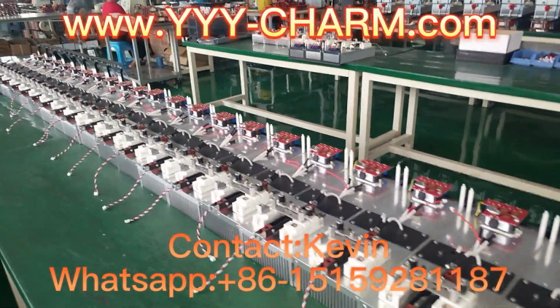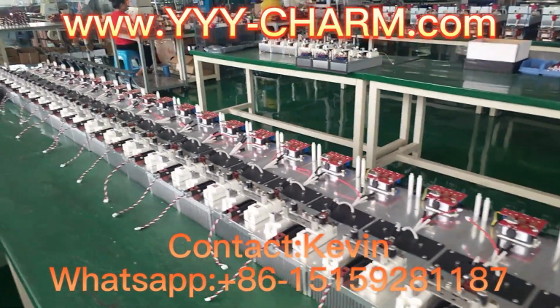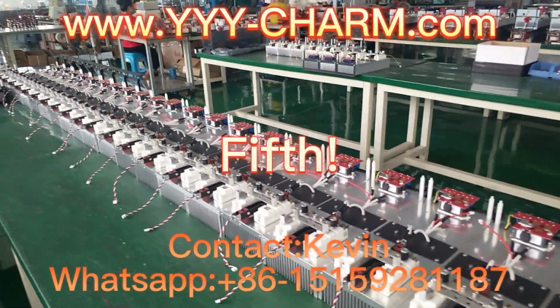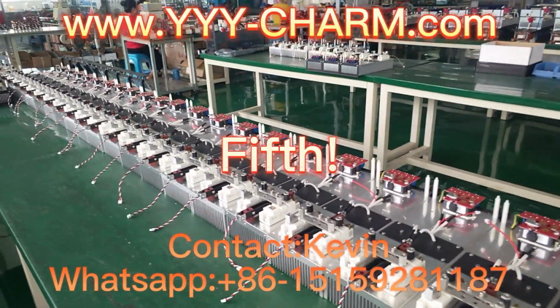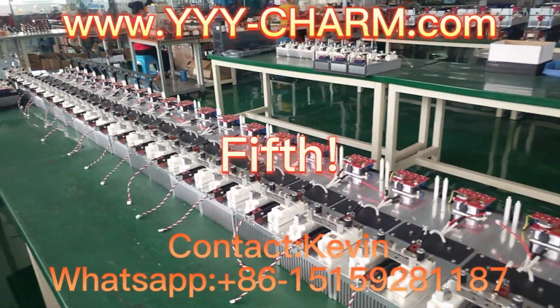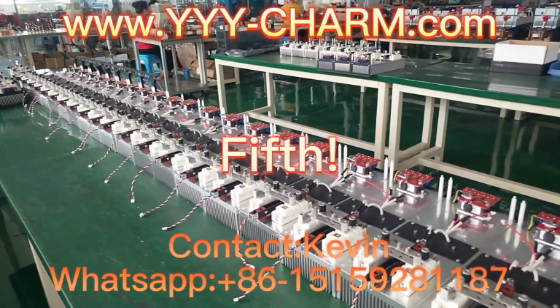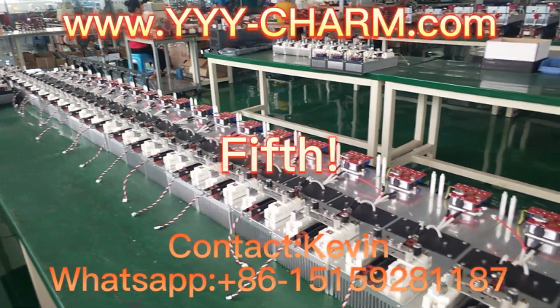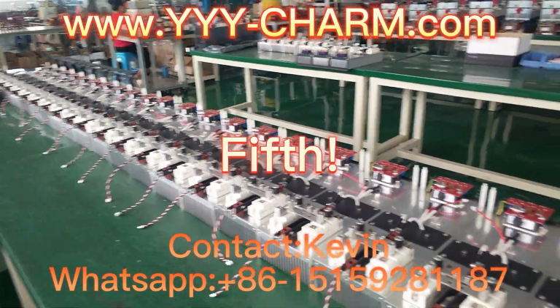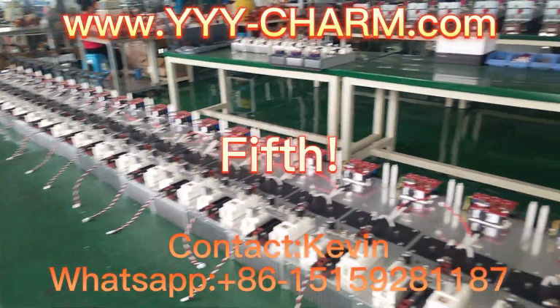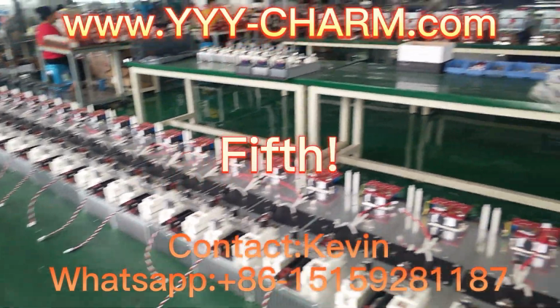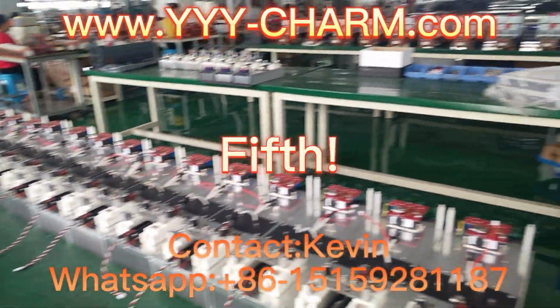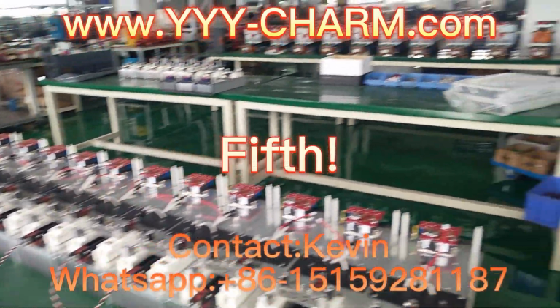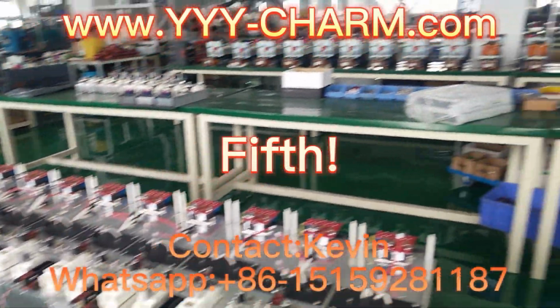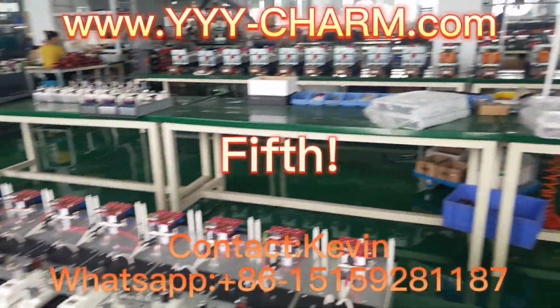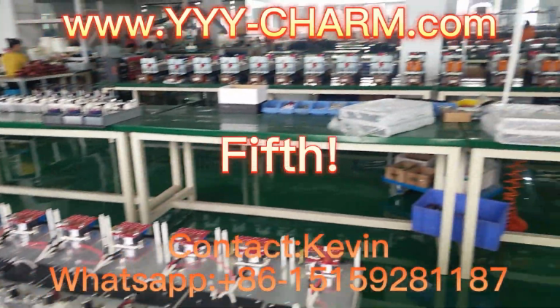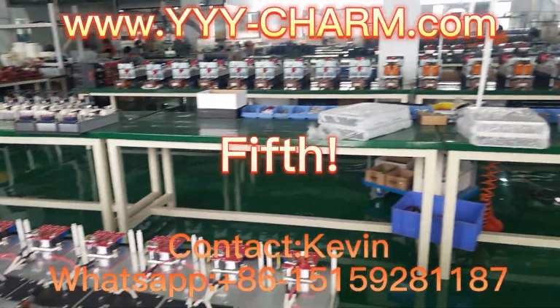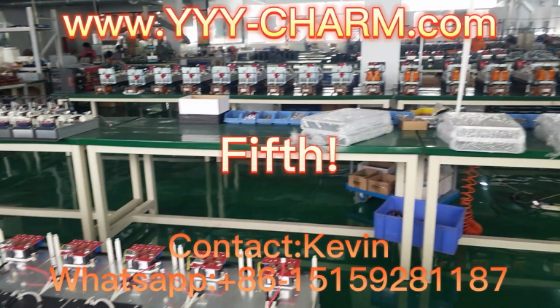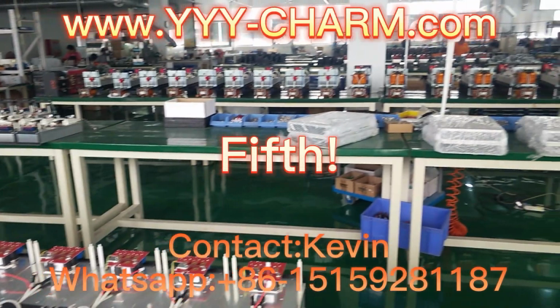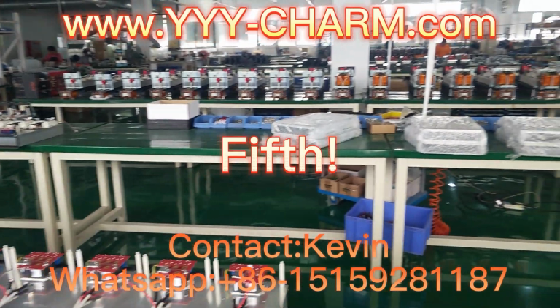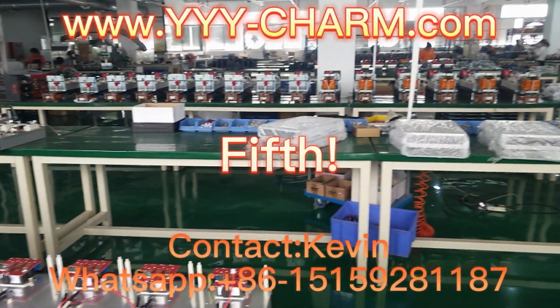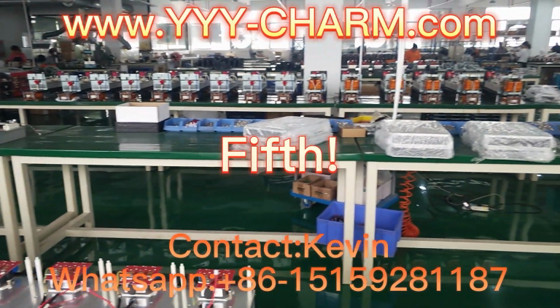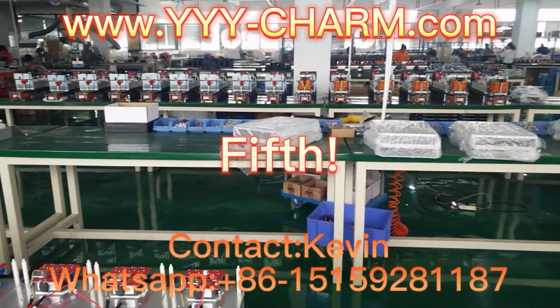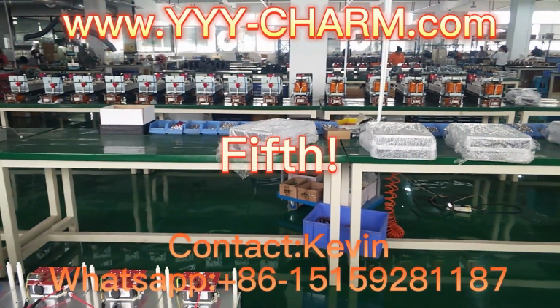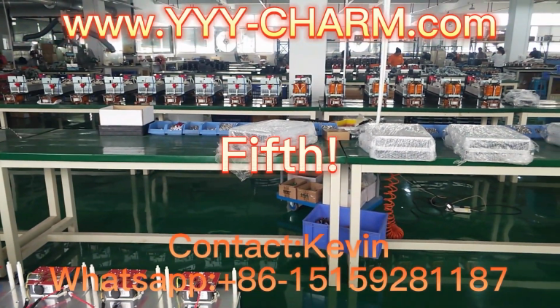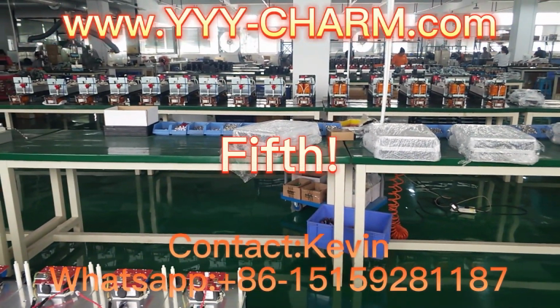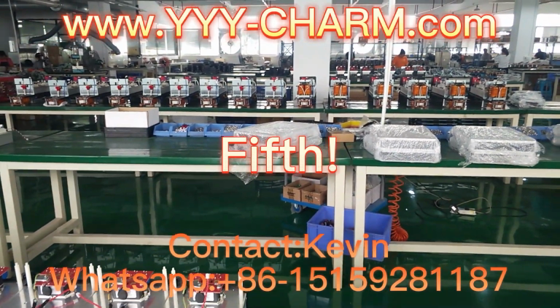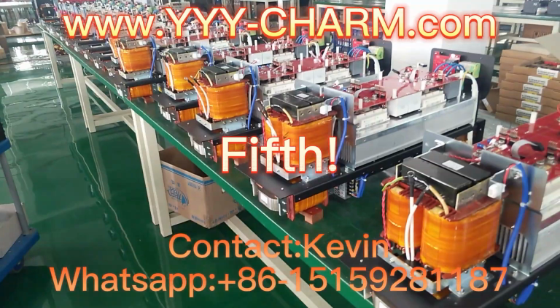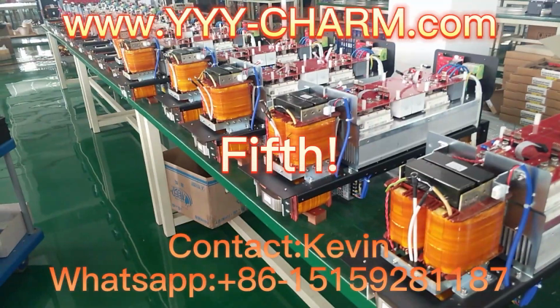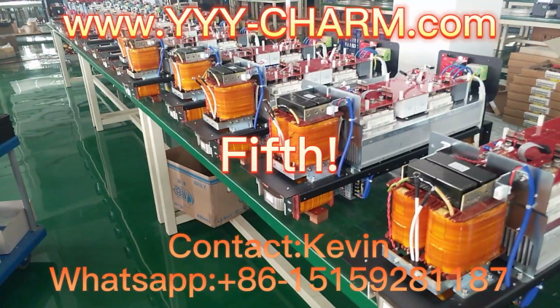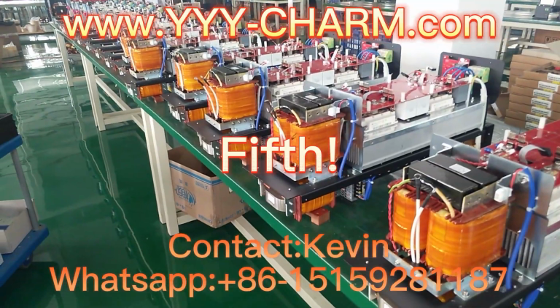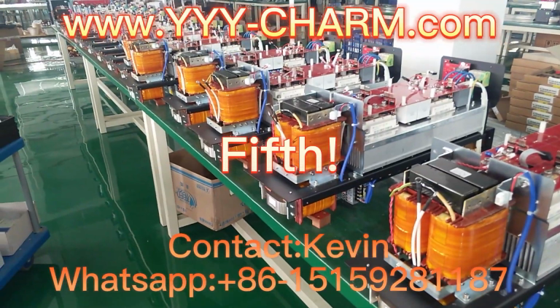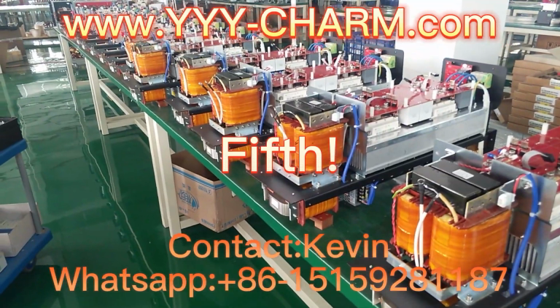Fifth, here you can see from inside our cable-less design very clearly.